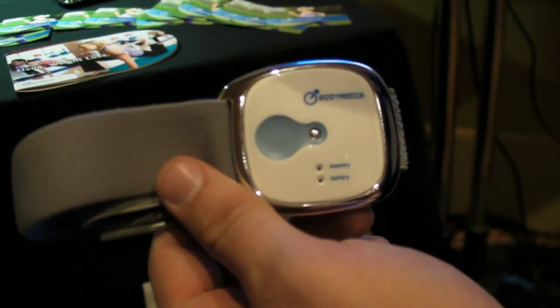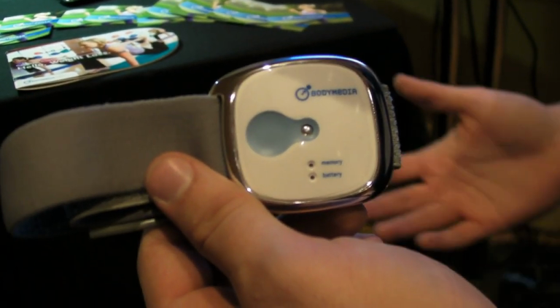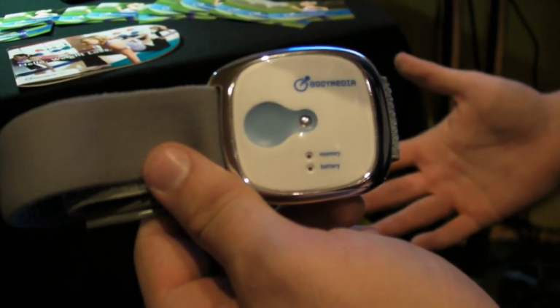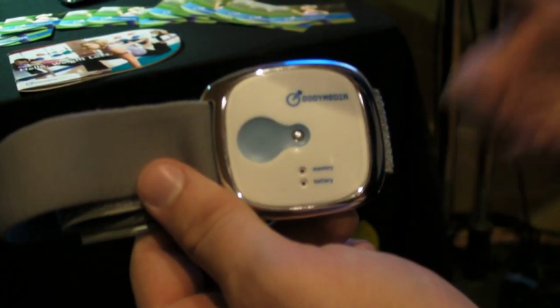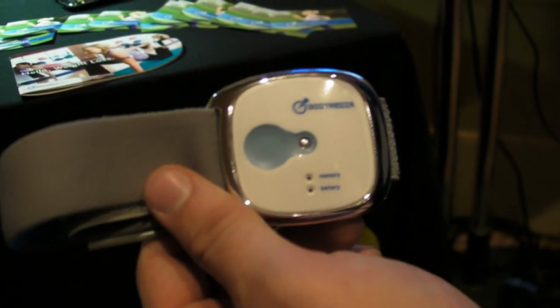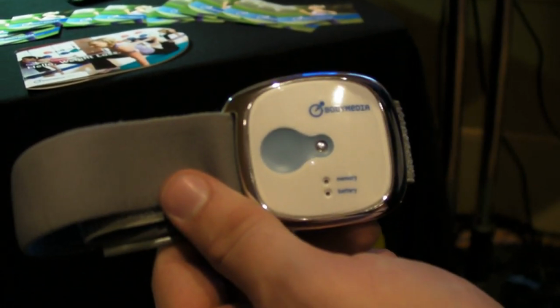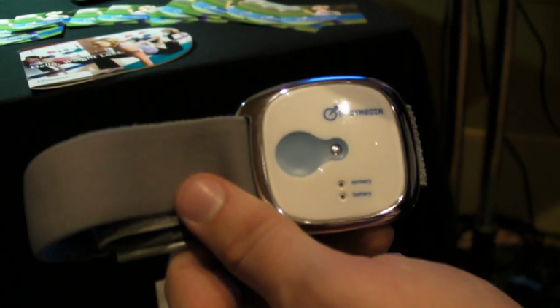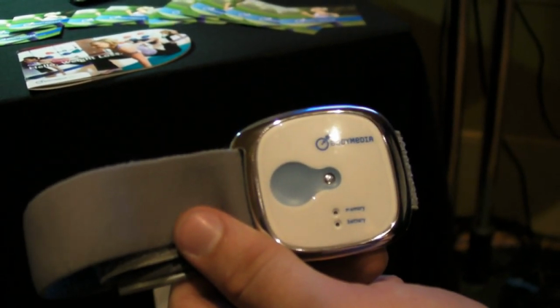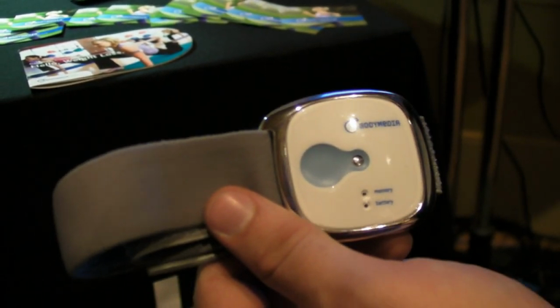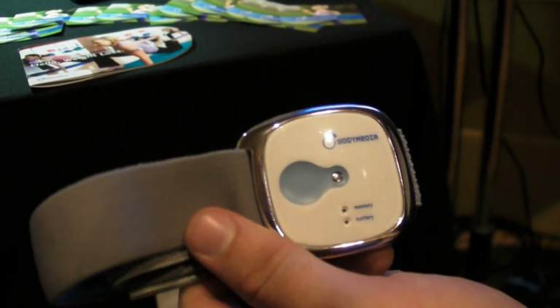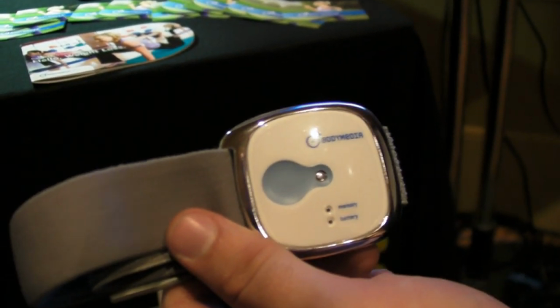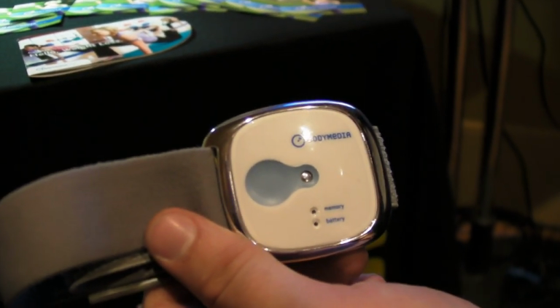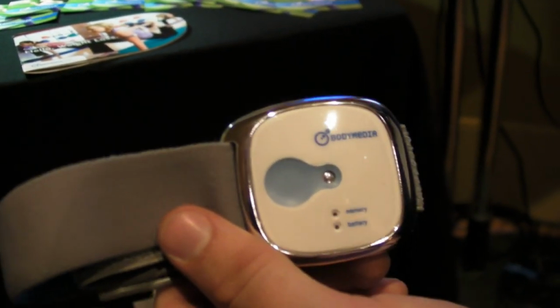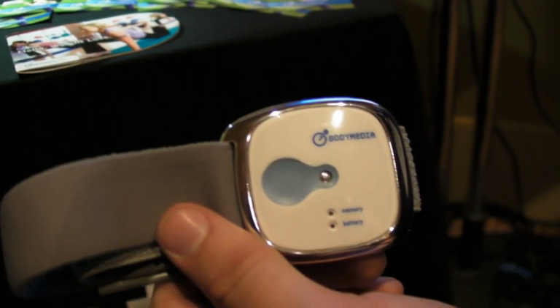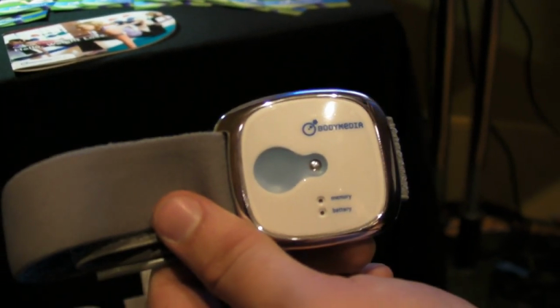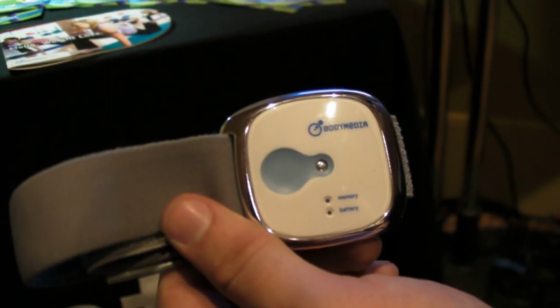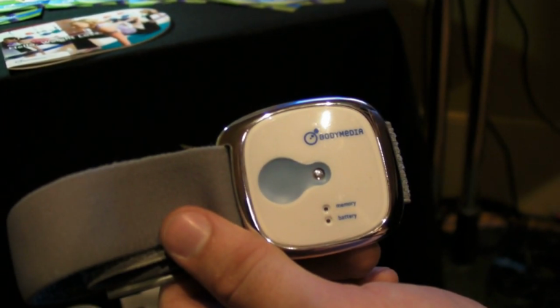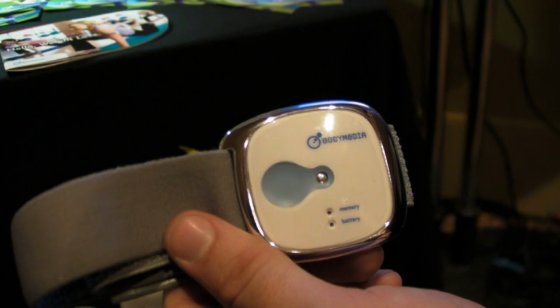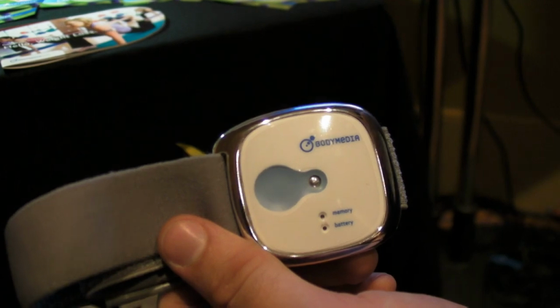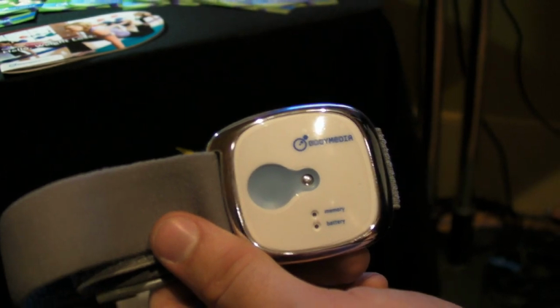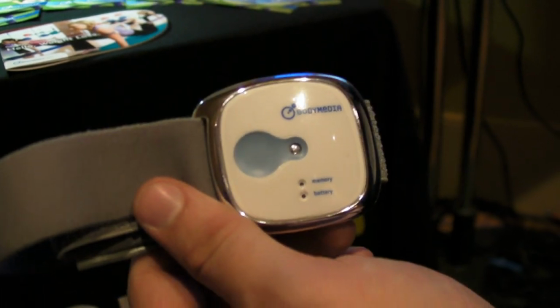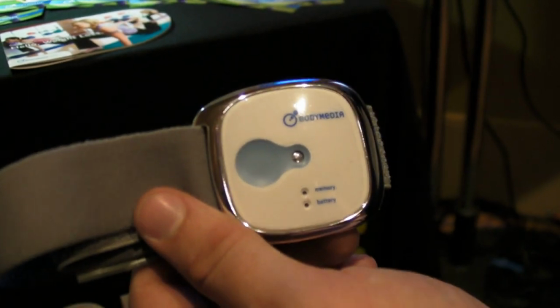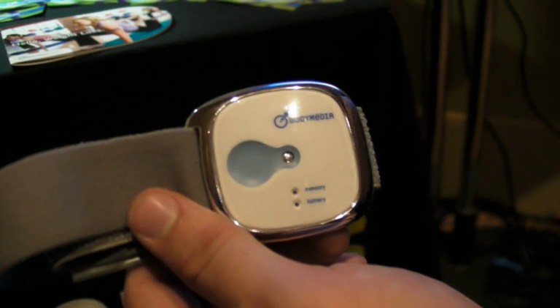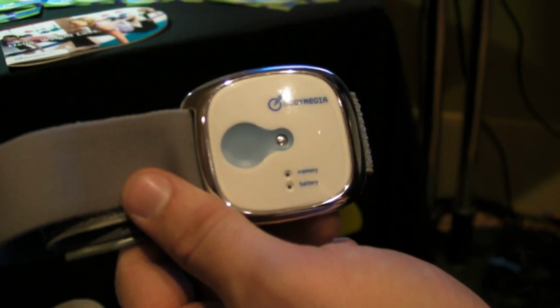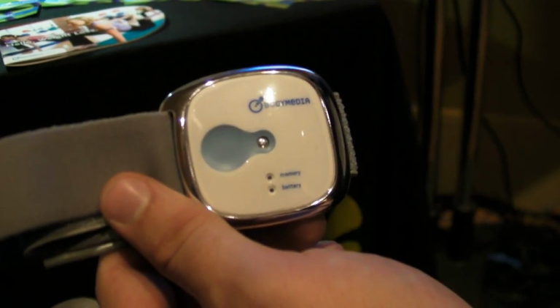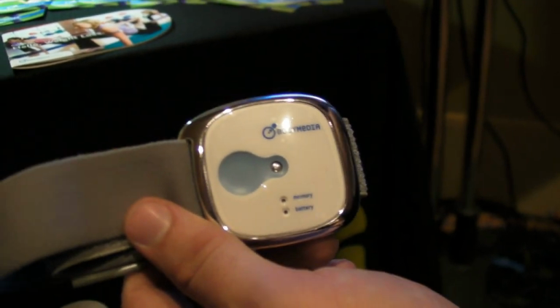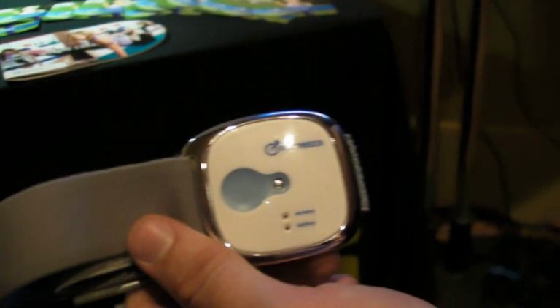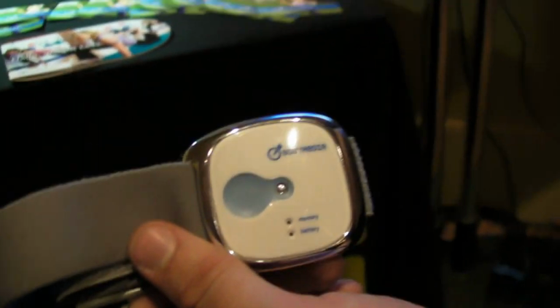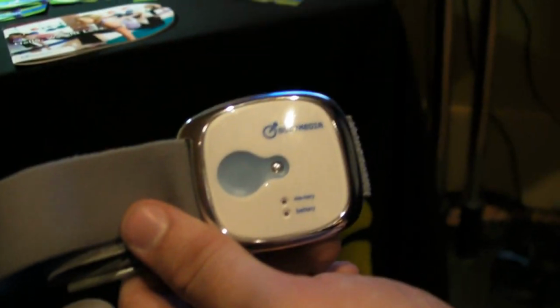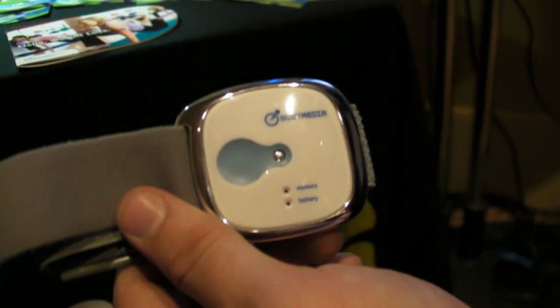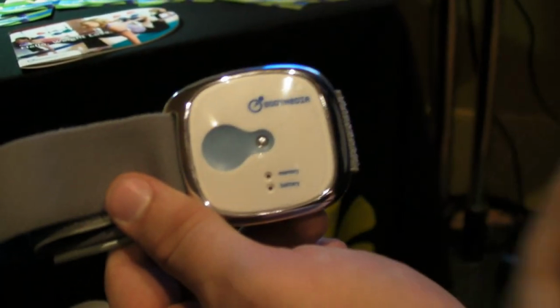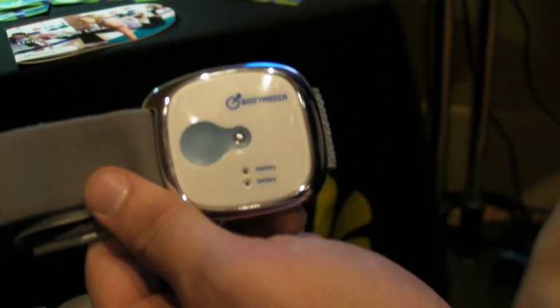The app's free, and the armband MSRP is $189. Available at BuddyMedia.com or different retailers — Best Buy, Amazon, Costco, et cetera.